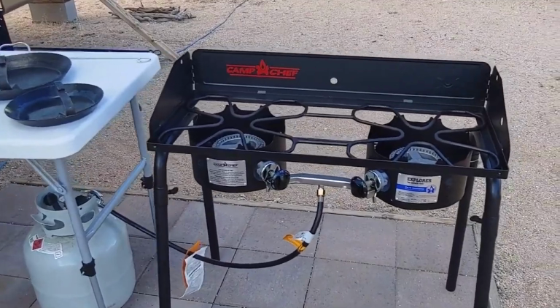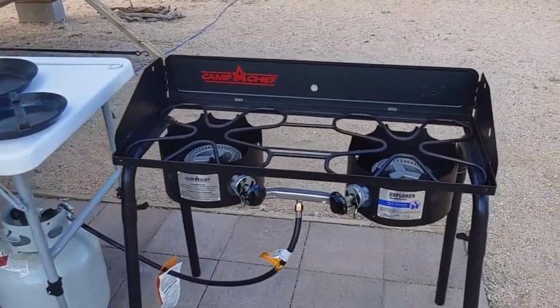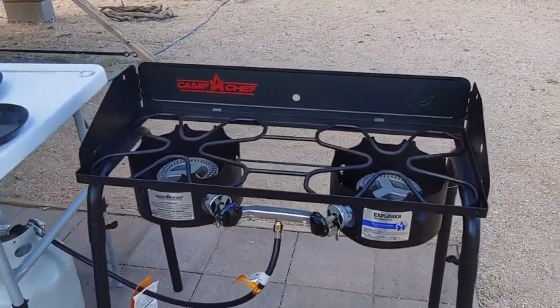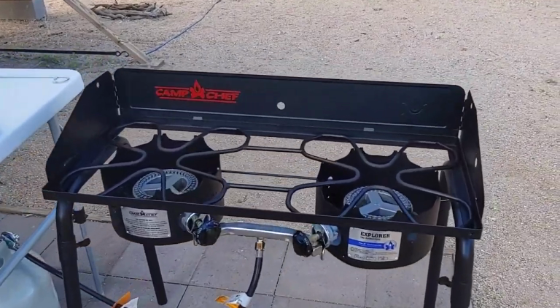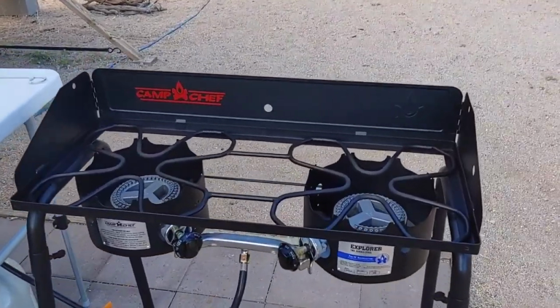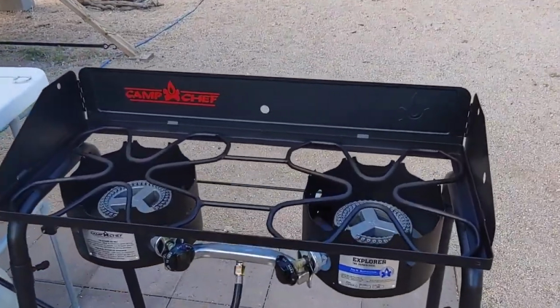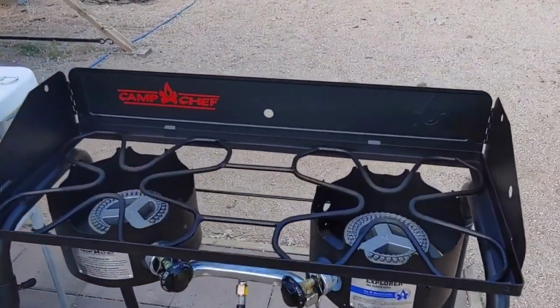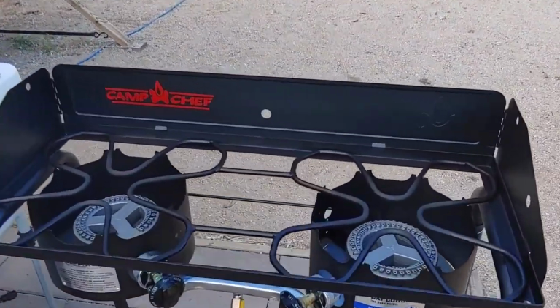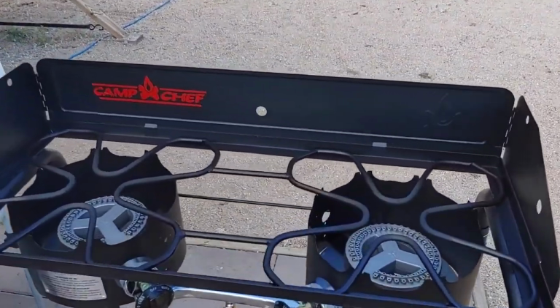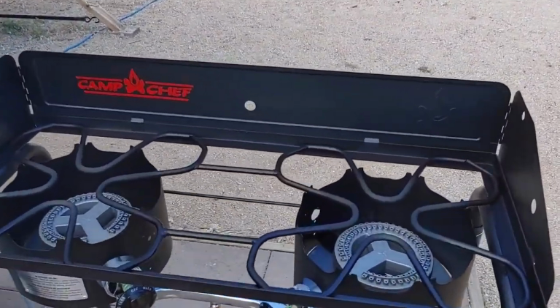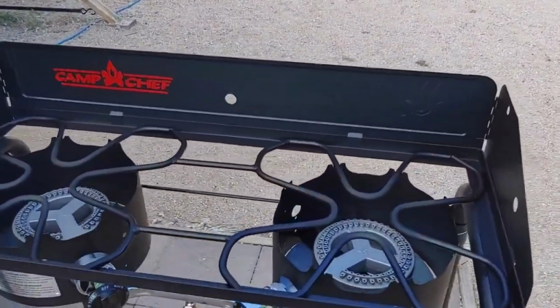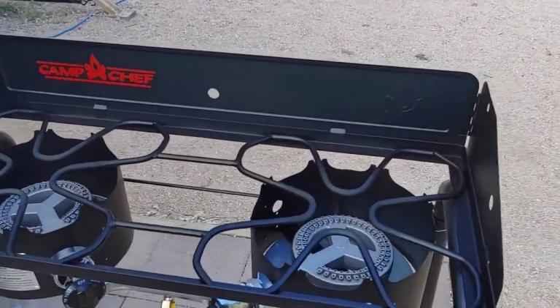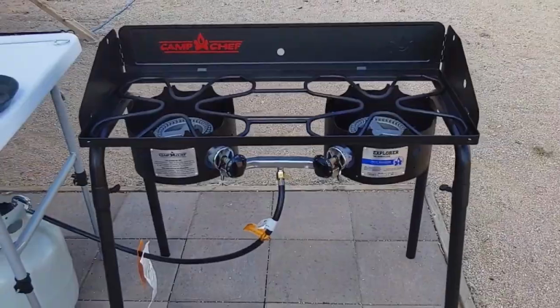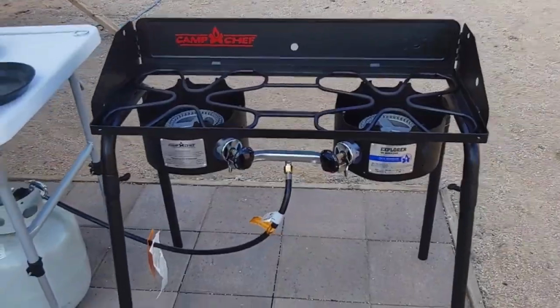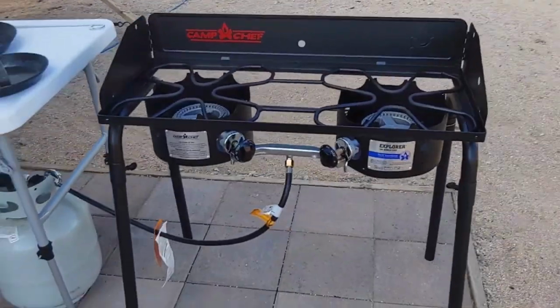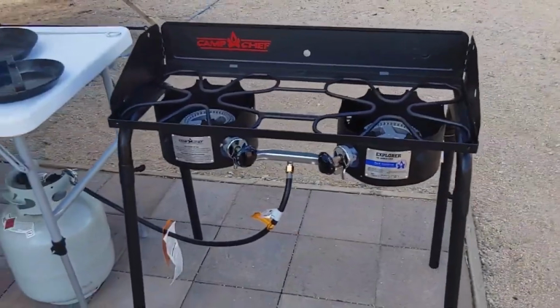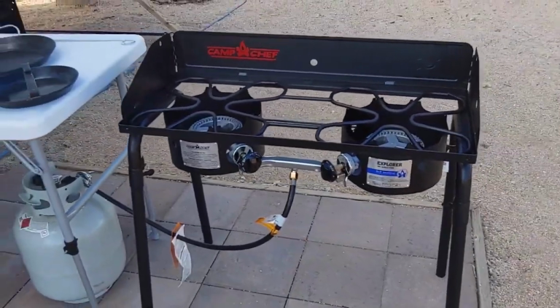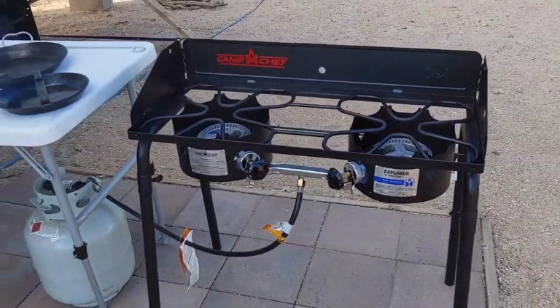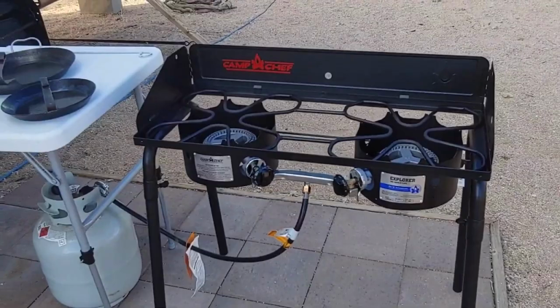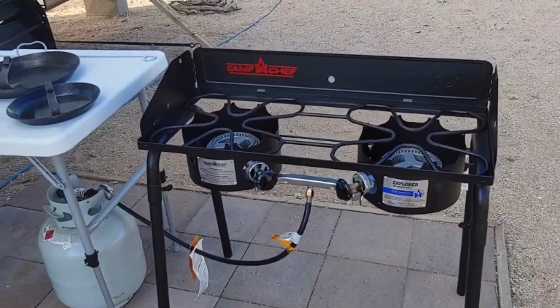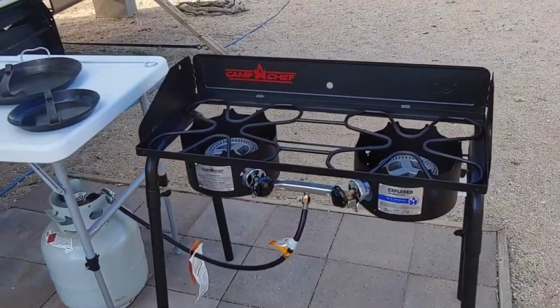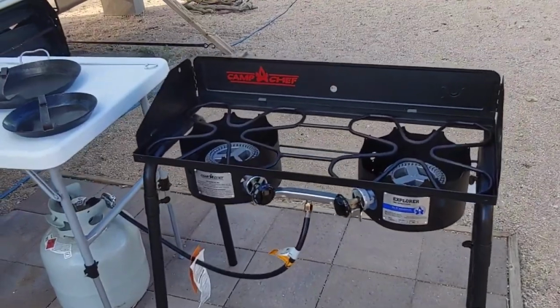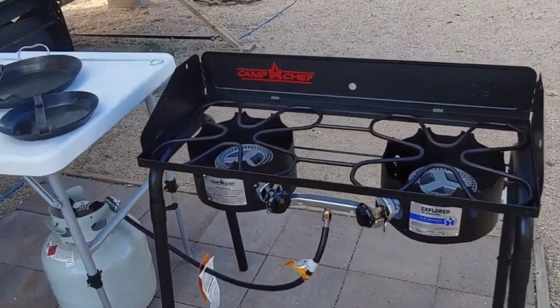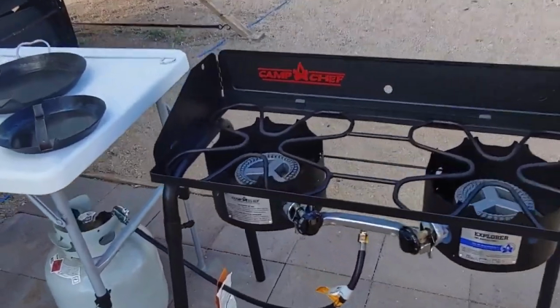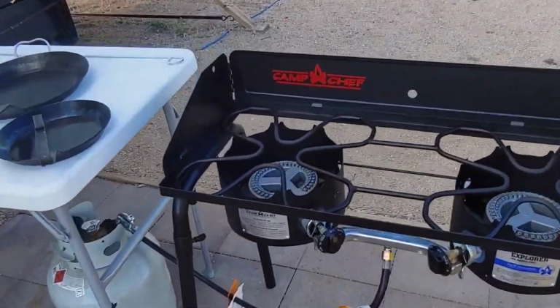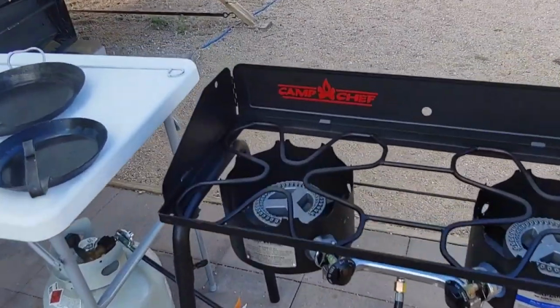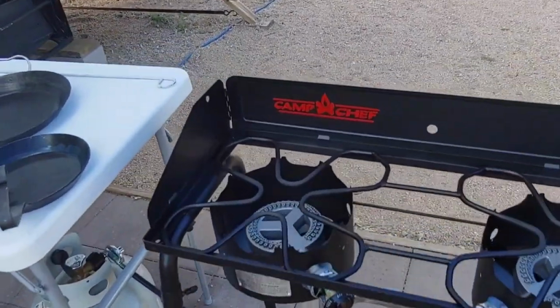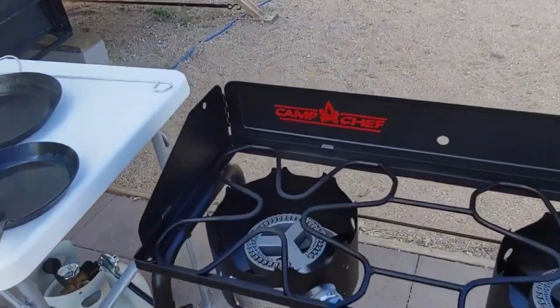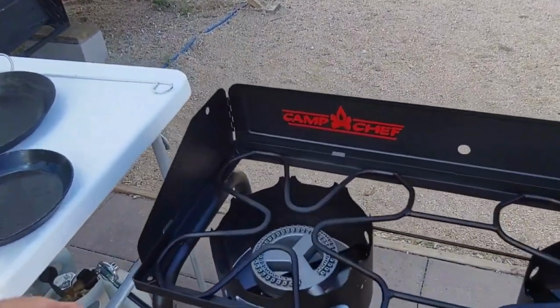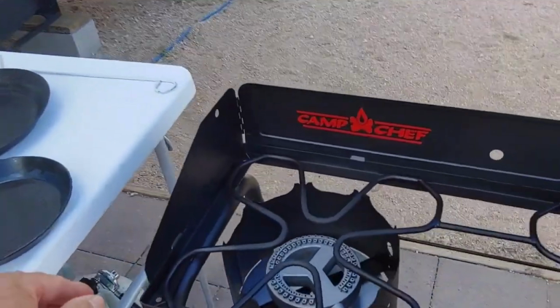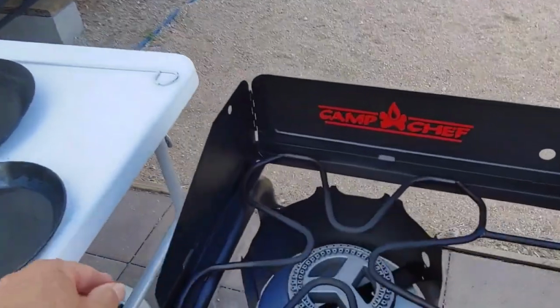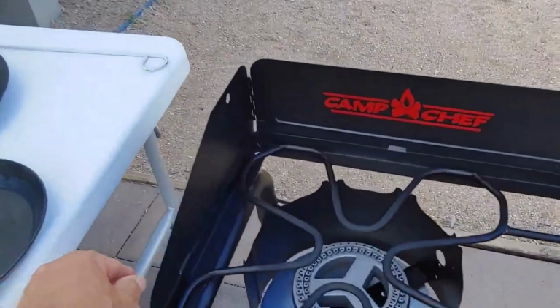Regular cleaning and applying a protective coating can help extend the stove's lifespan and ensure it continues to deliver reliable performance.